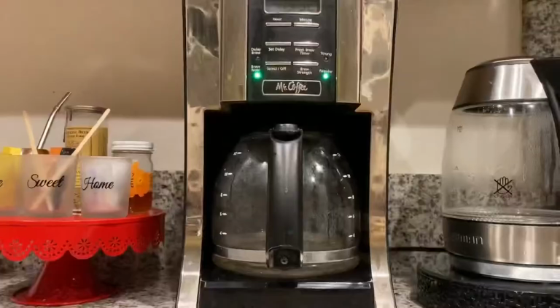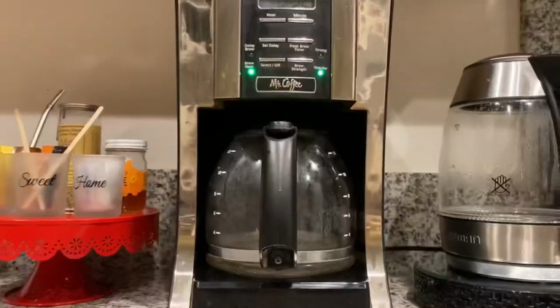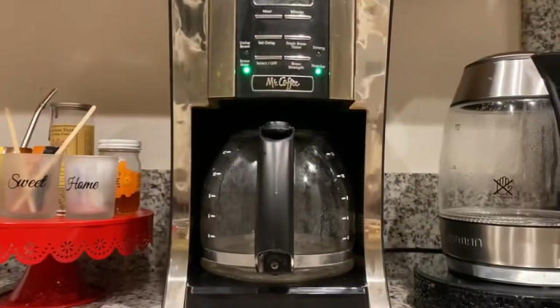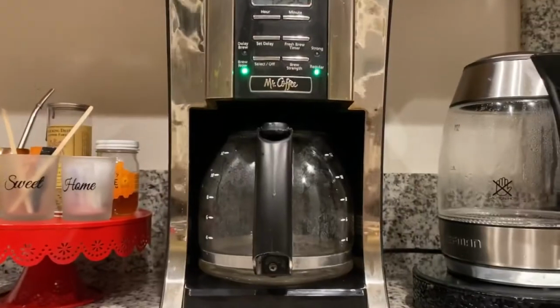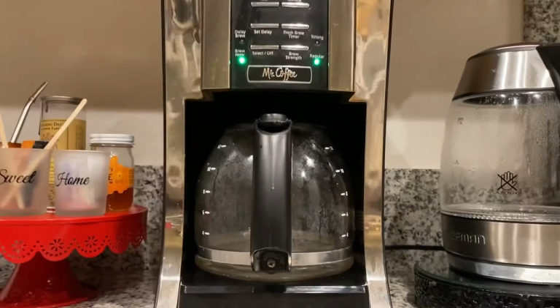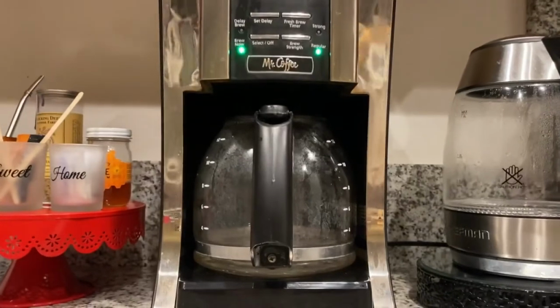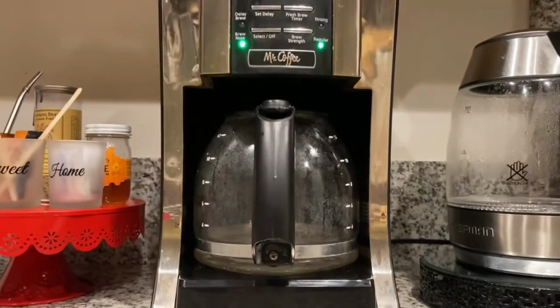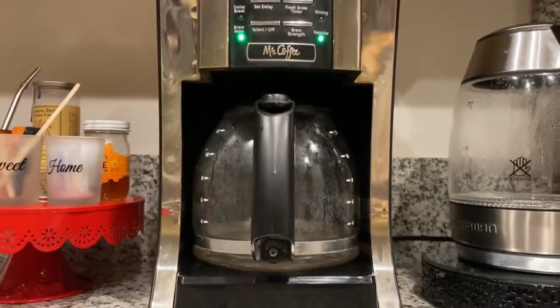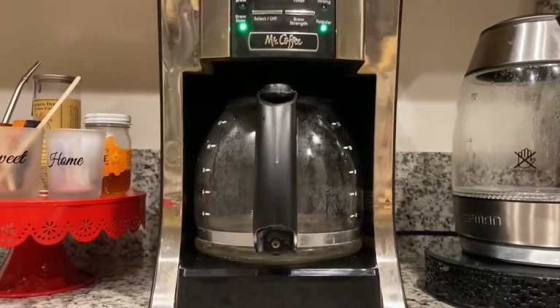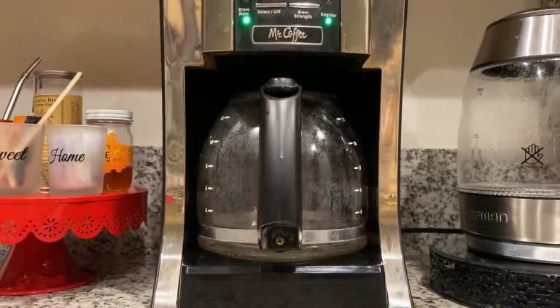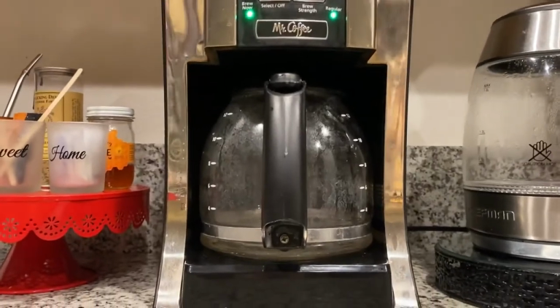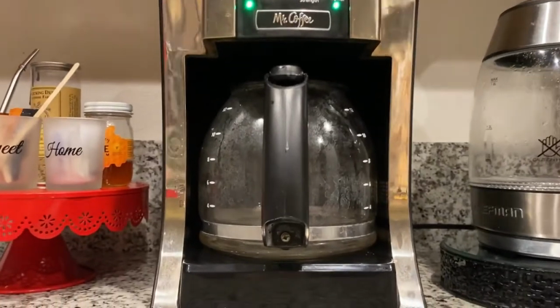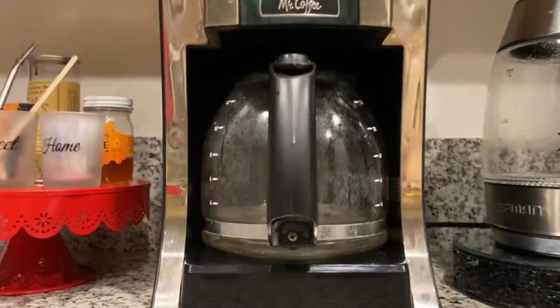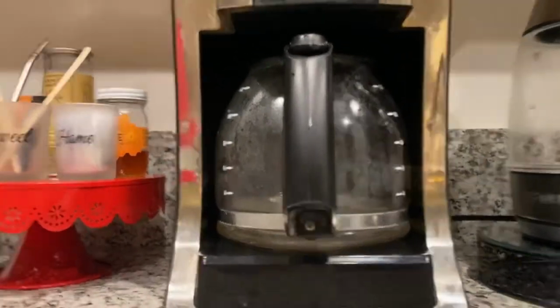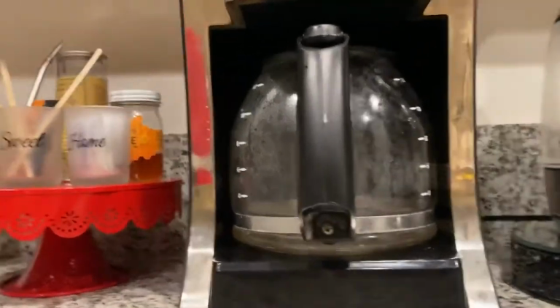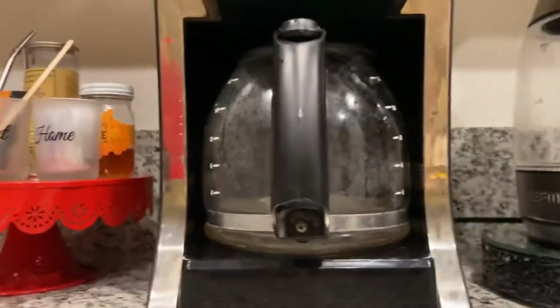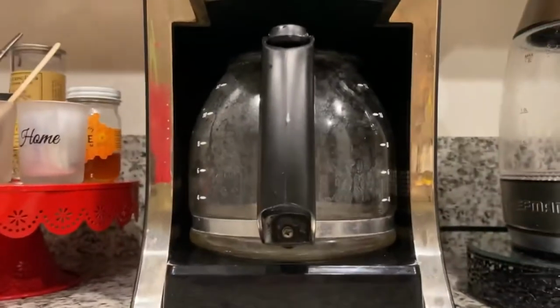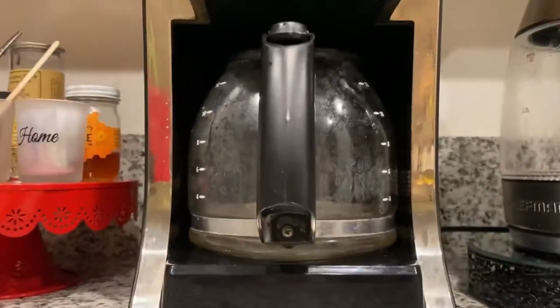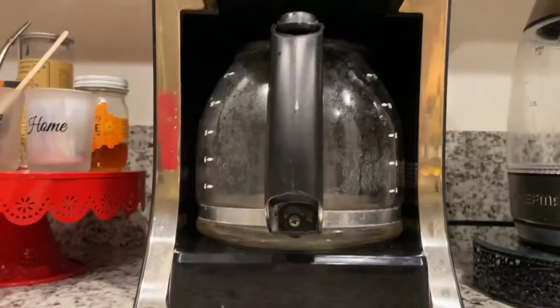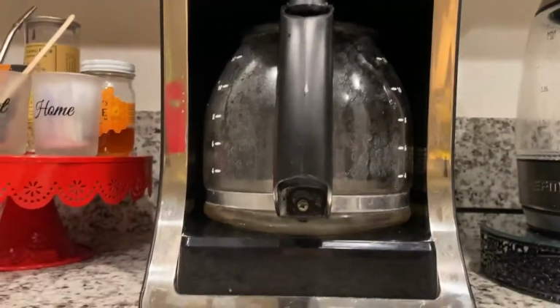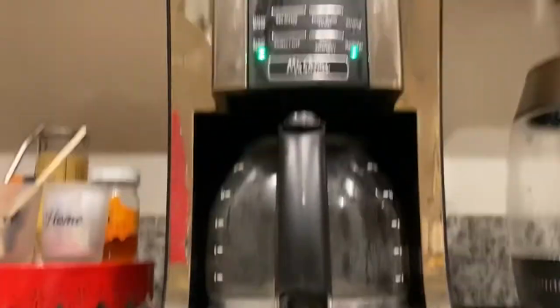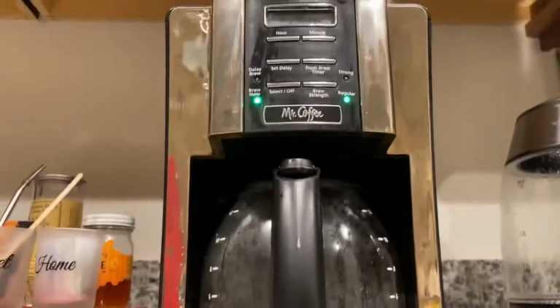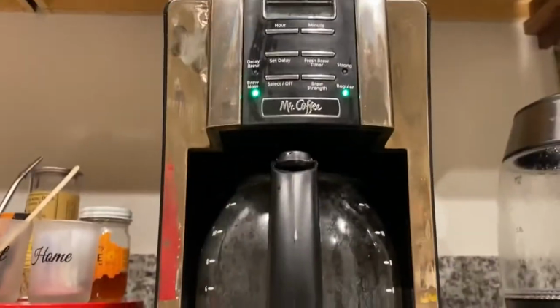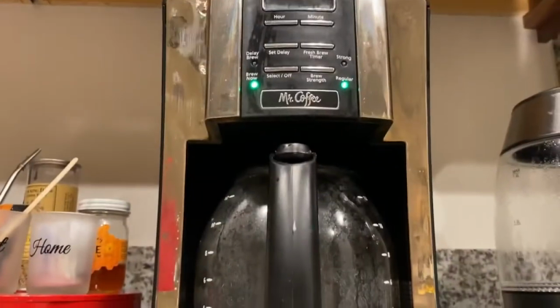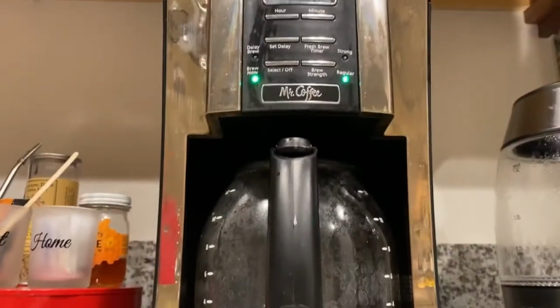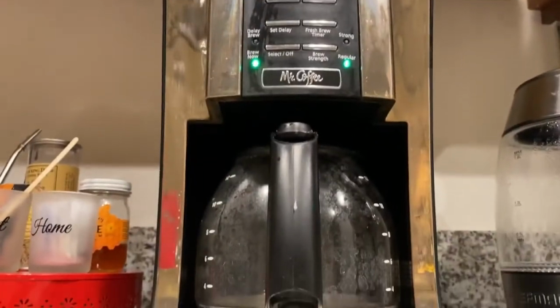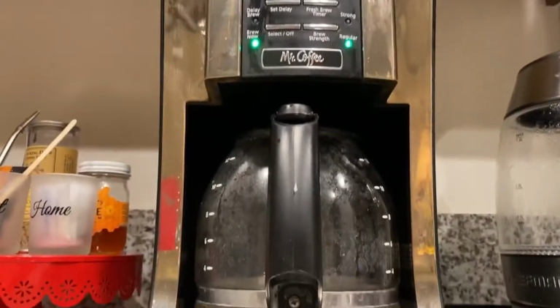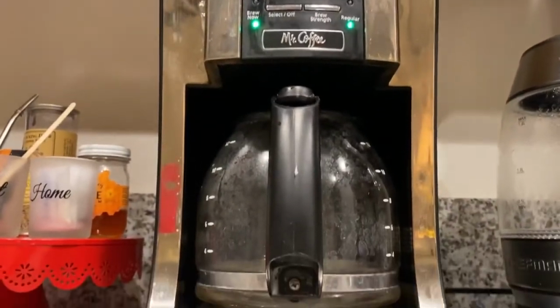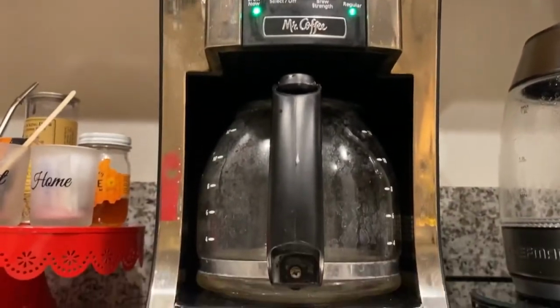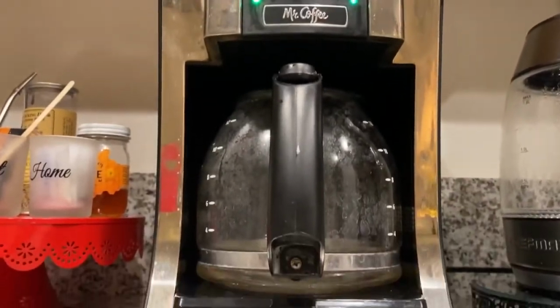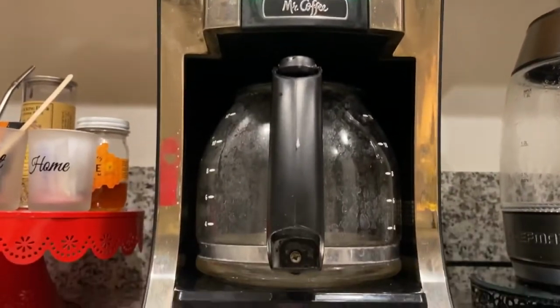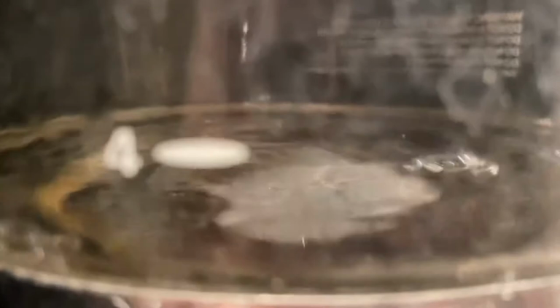Here's a friendly reminder: clean your coffee machine once a month with vinegar and water.